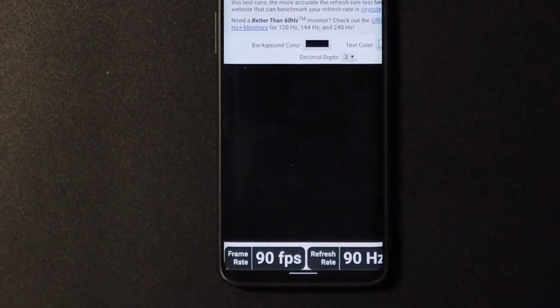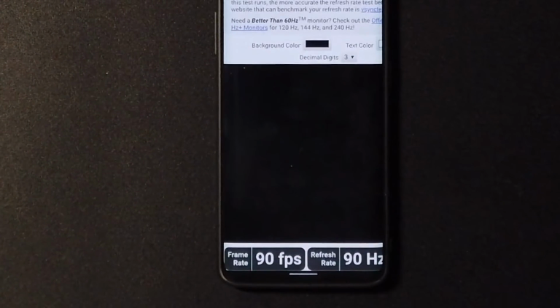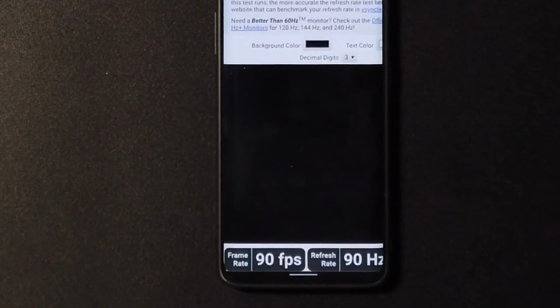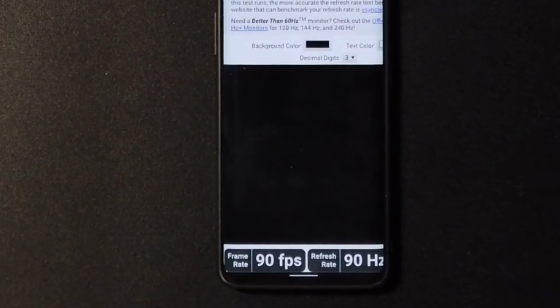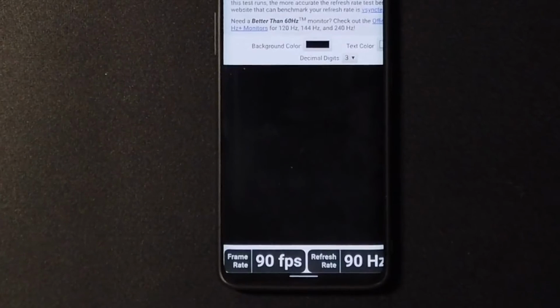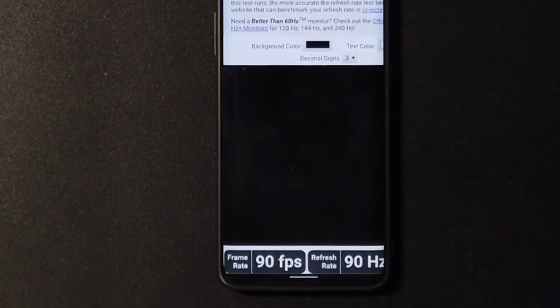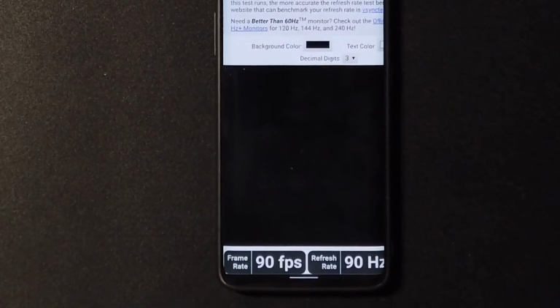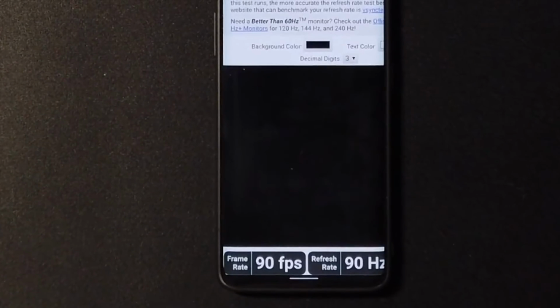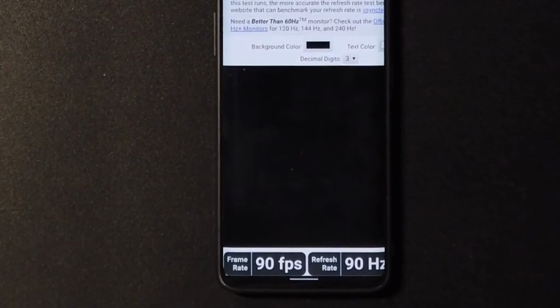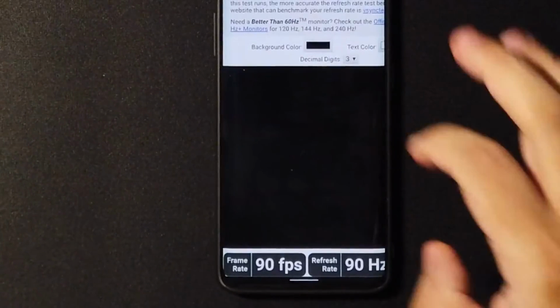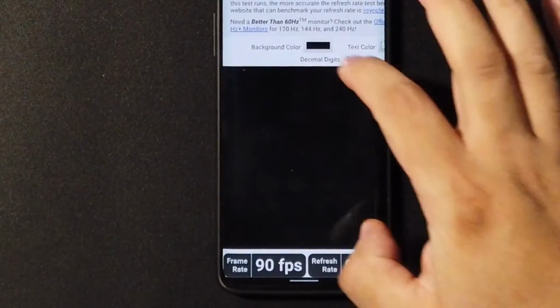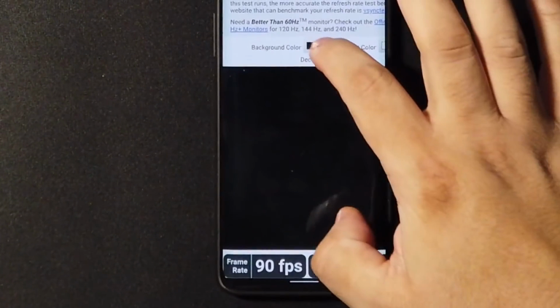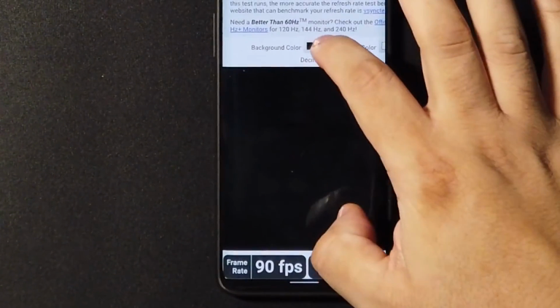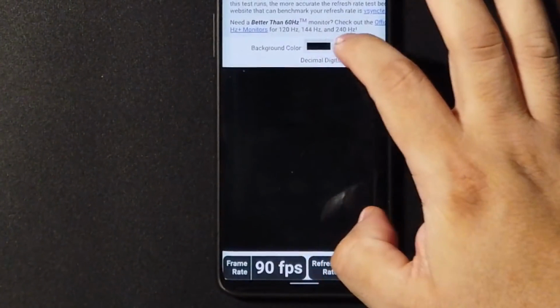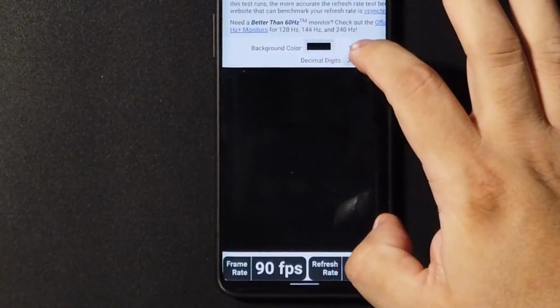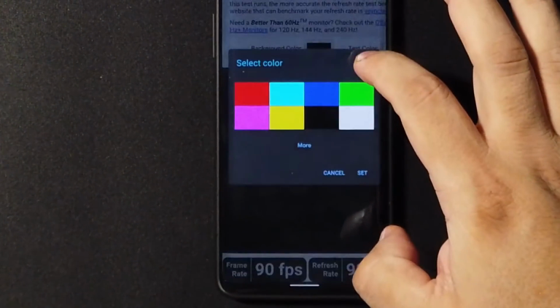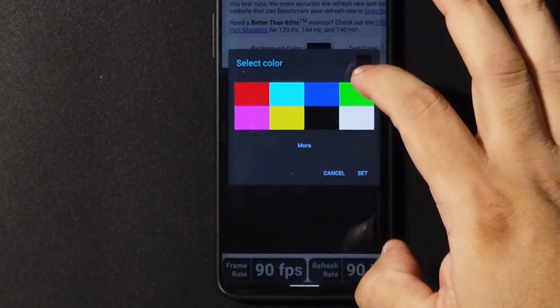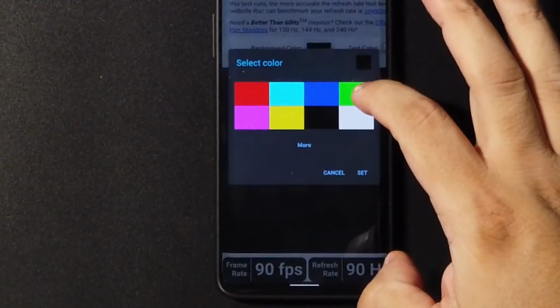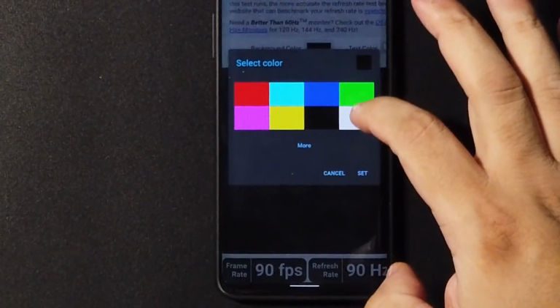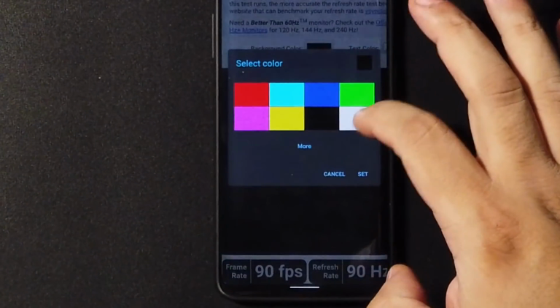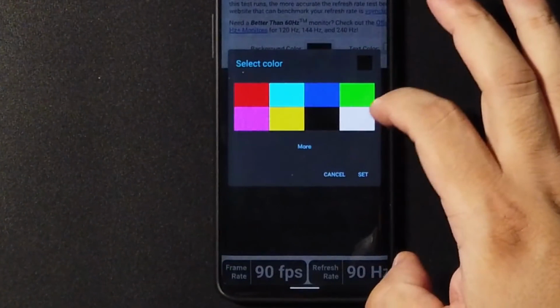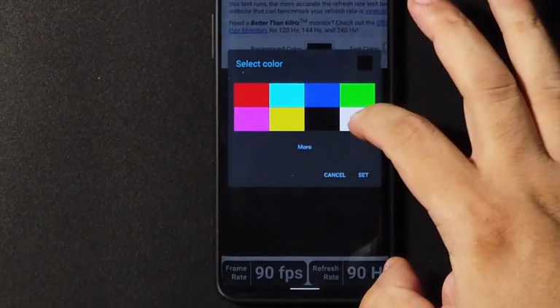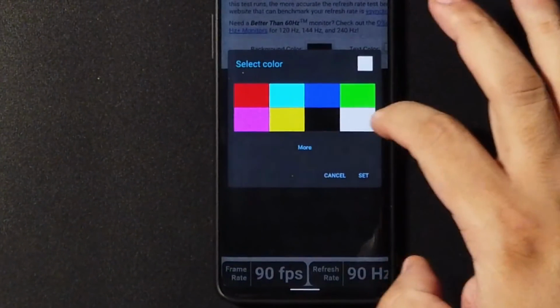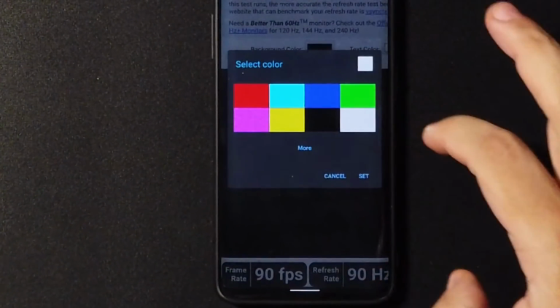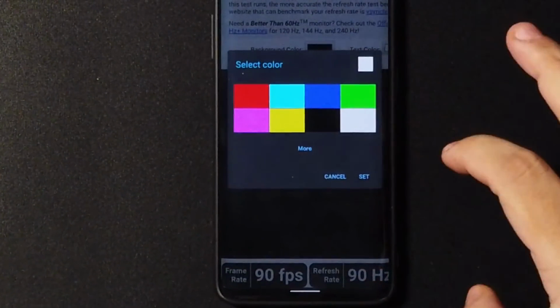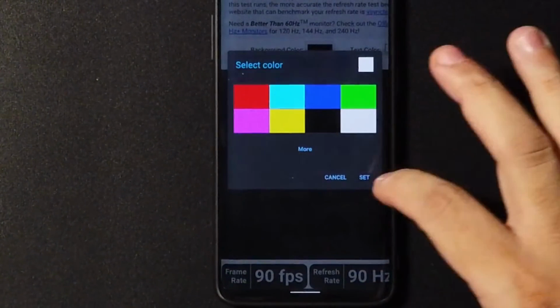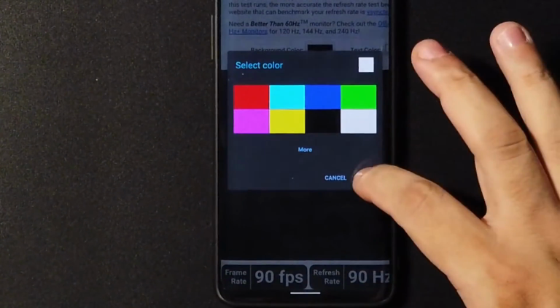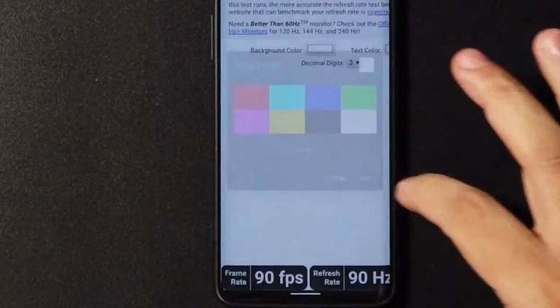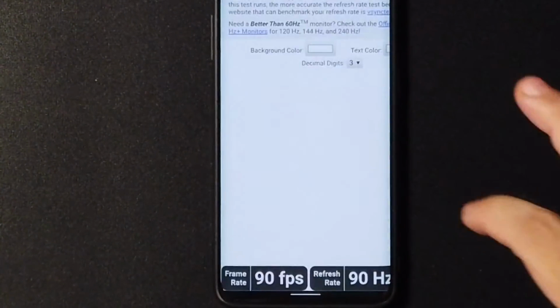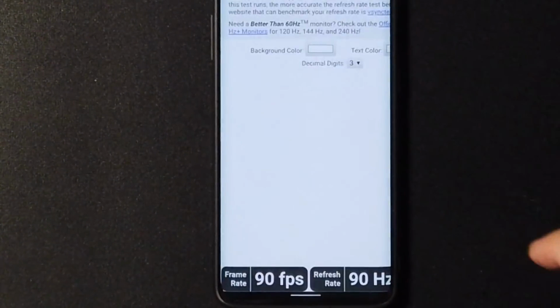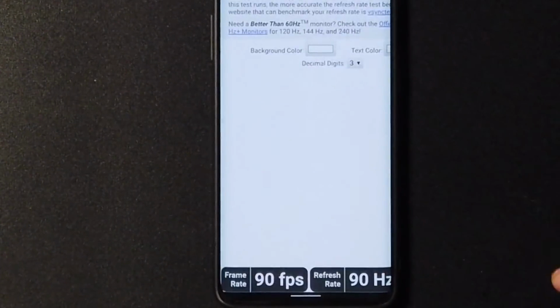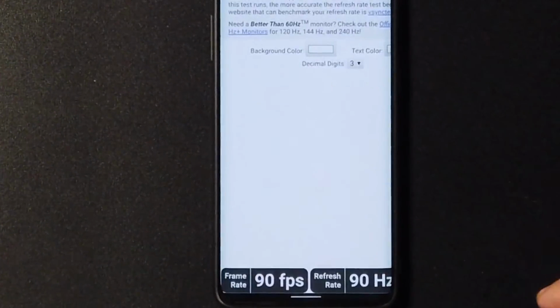We do also have the option to switch to 60Hz if you guys want to do that. I'll show you guys in the settings in a little bit.